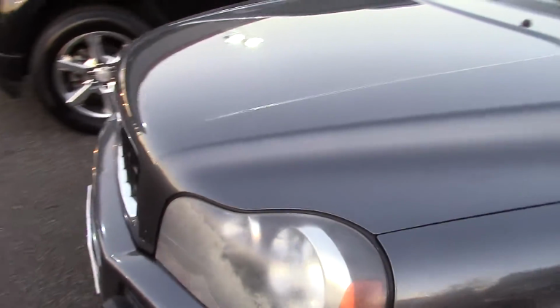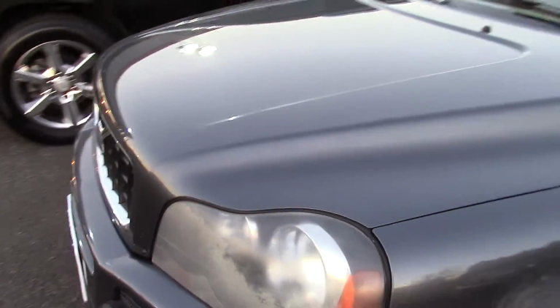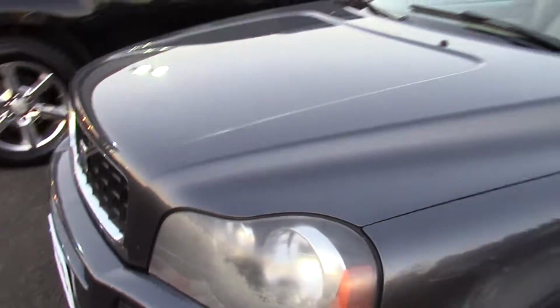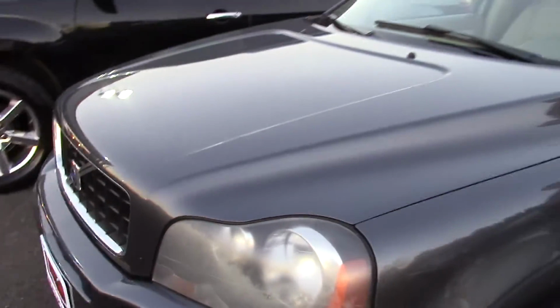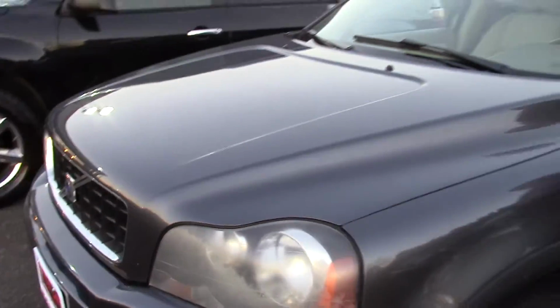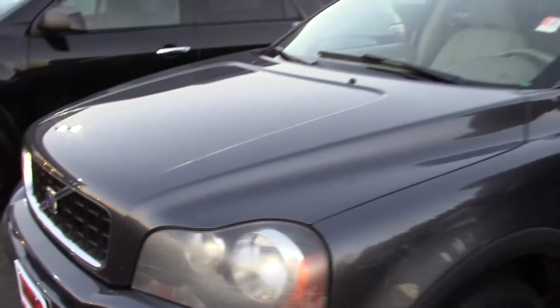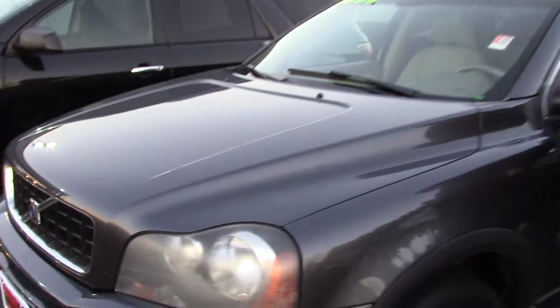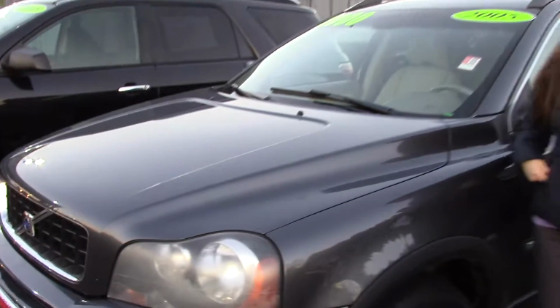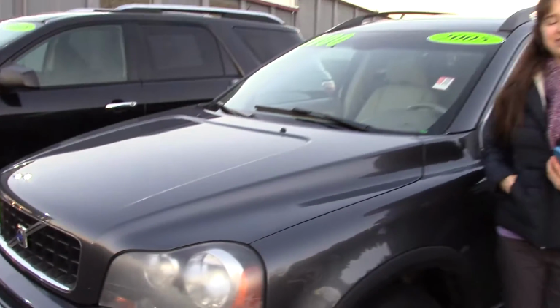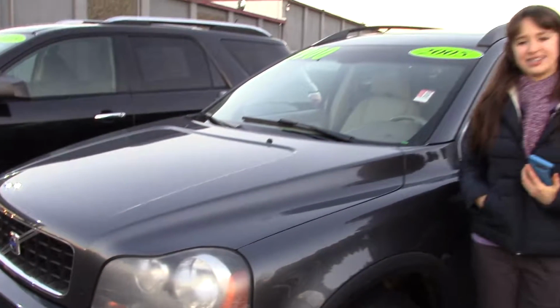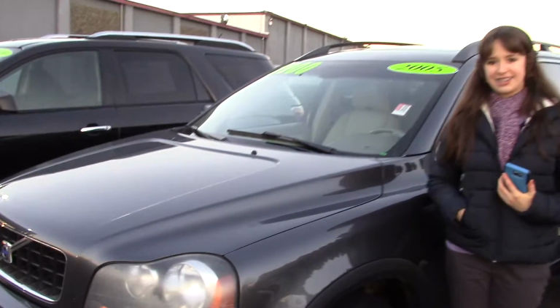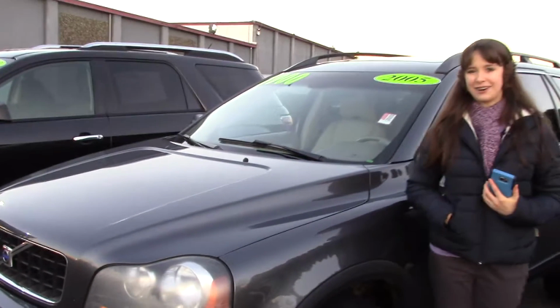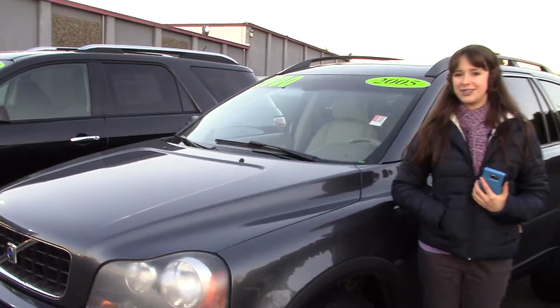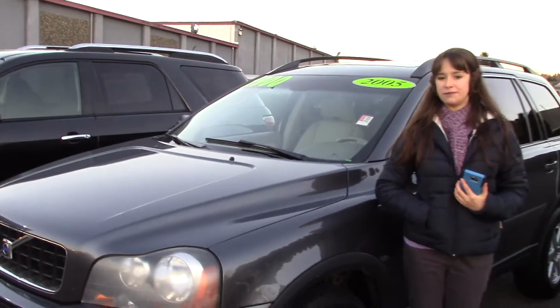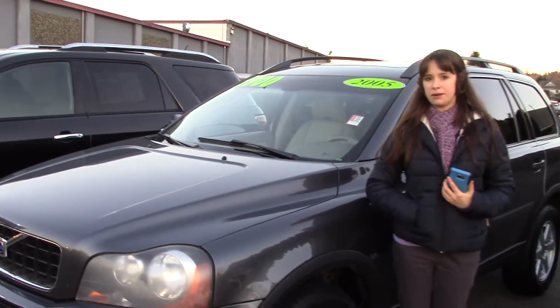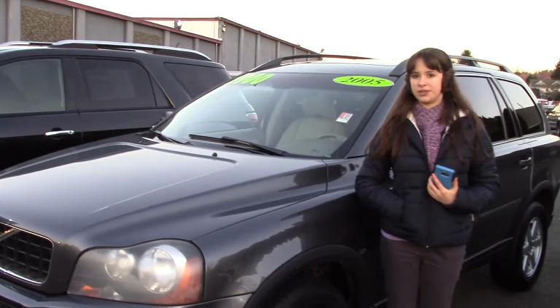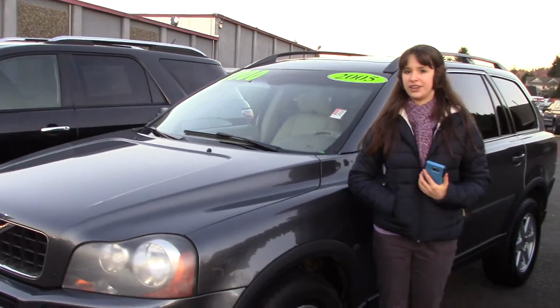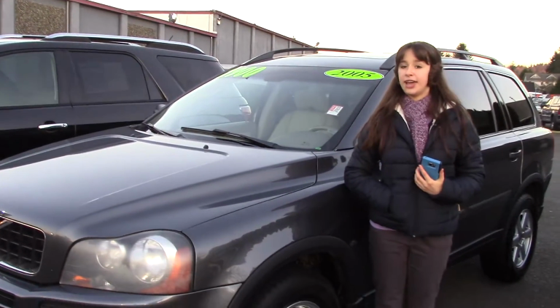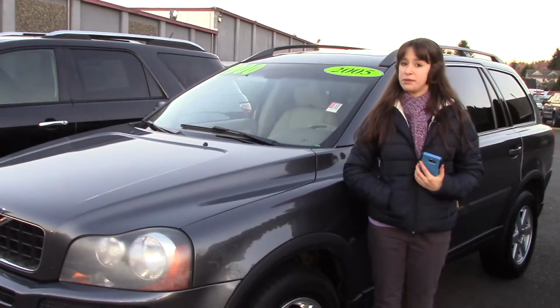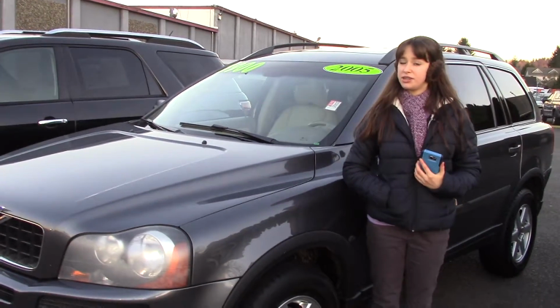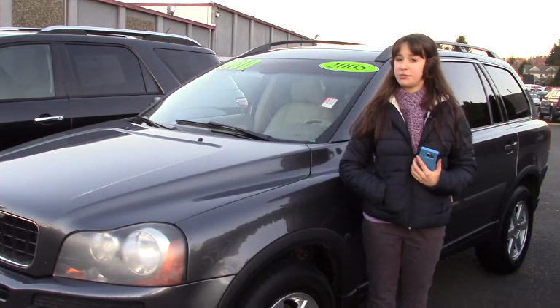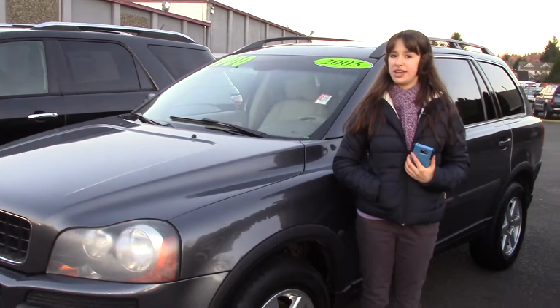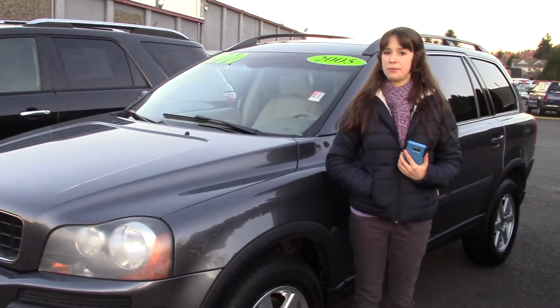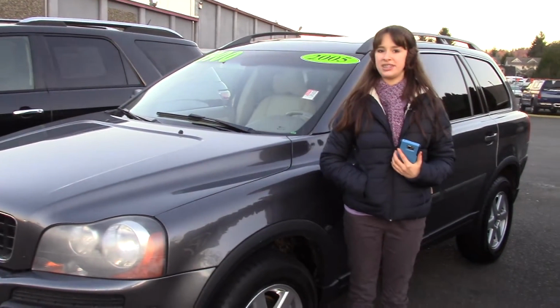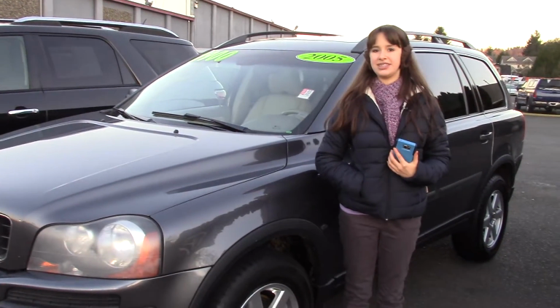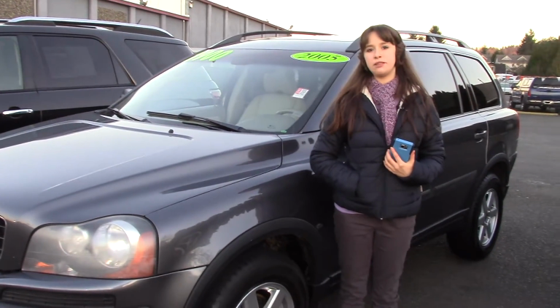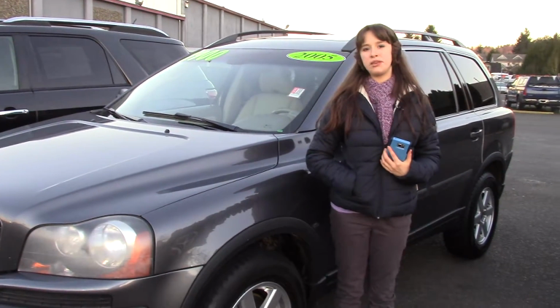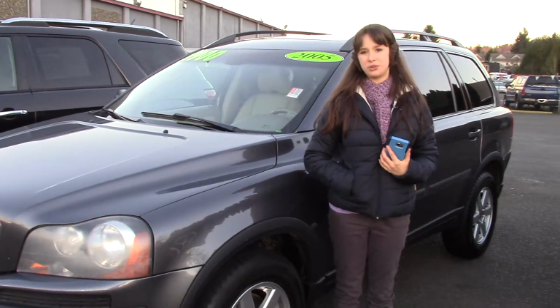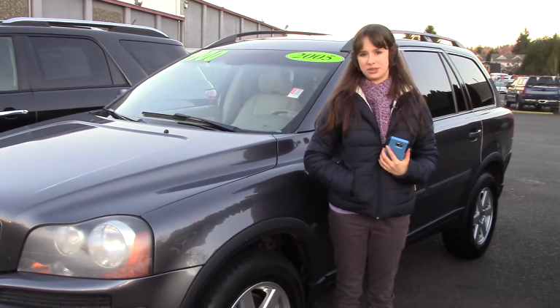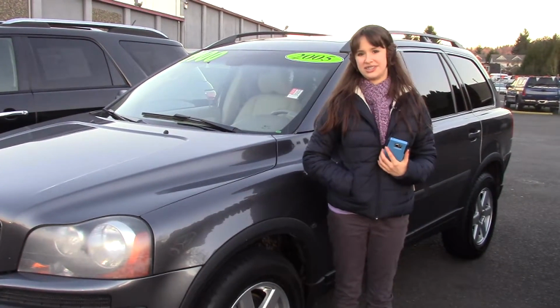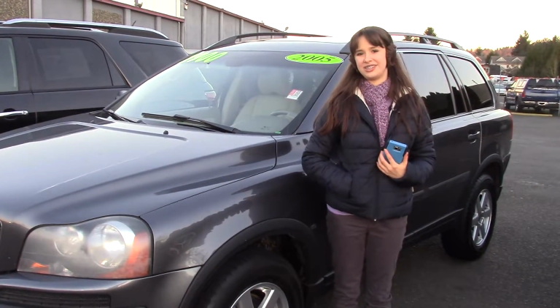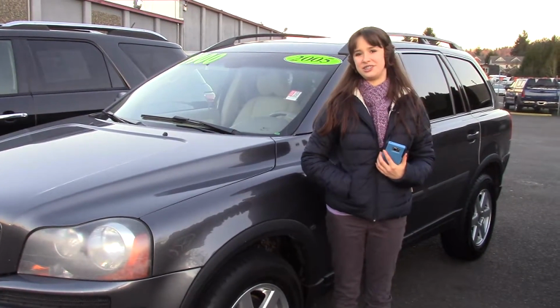Come take a look at this car at Sunset Cars of Auburn. And make sure when you come in, you tell them that Jordan sent you.